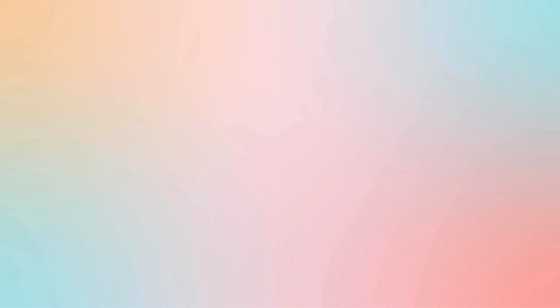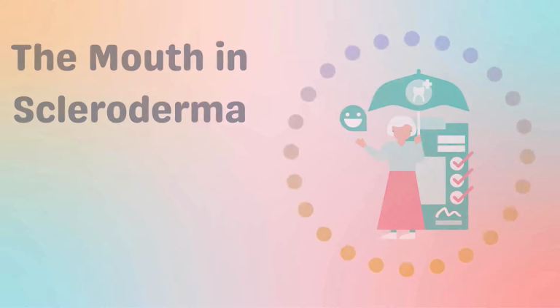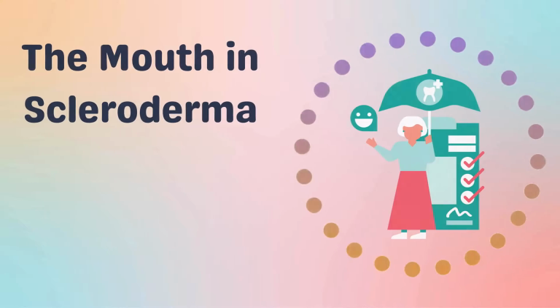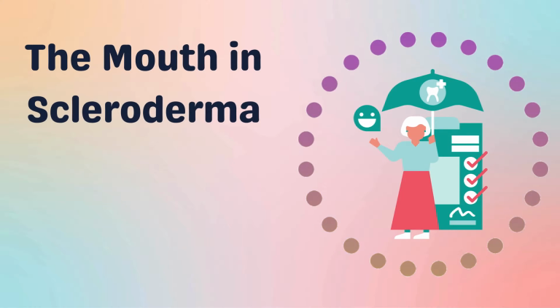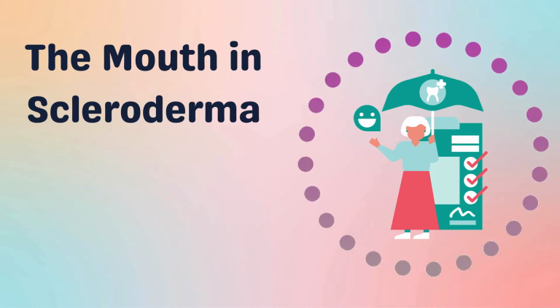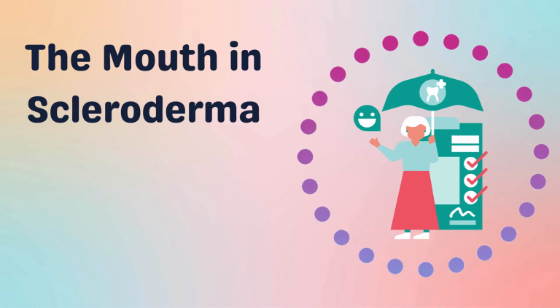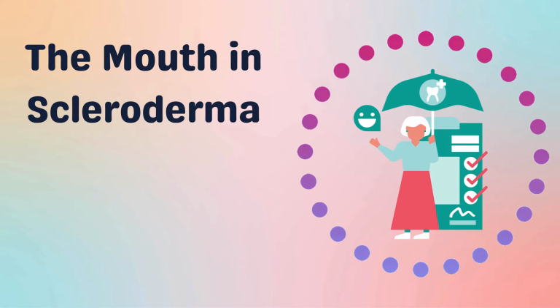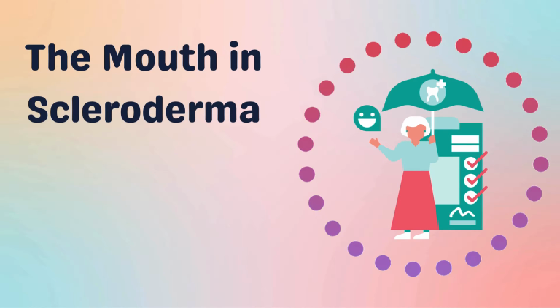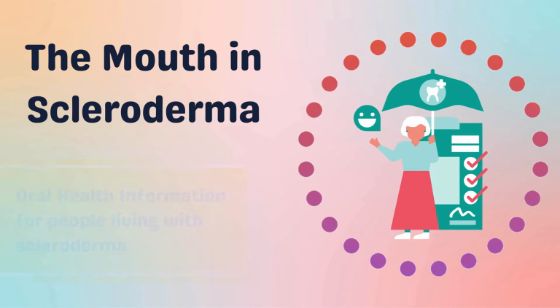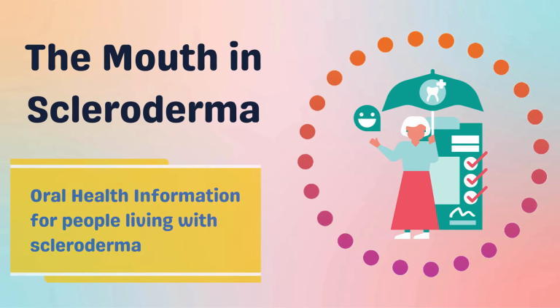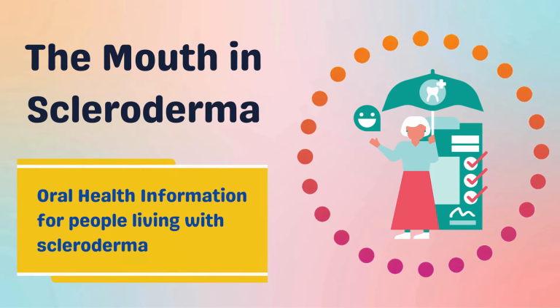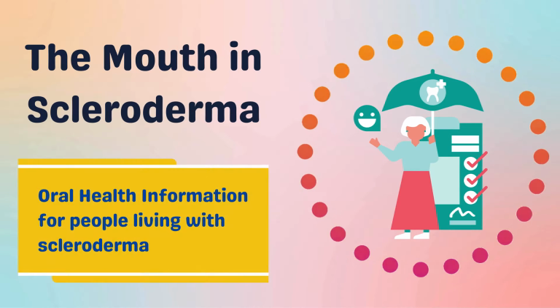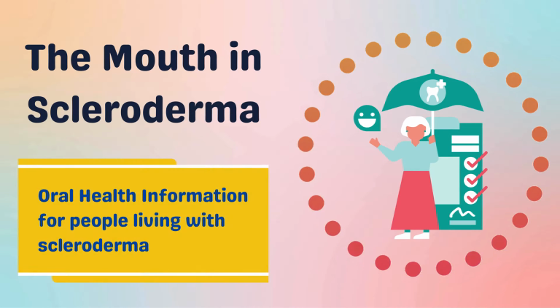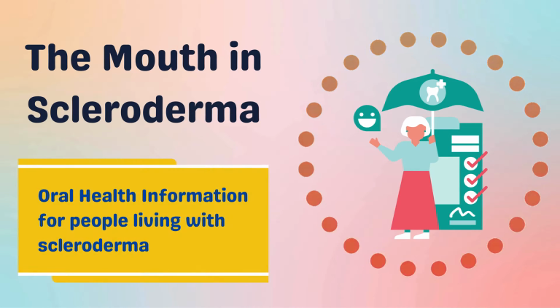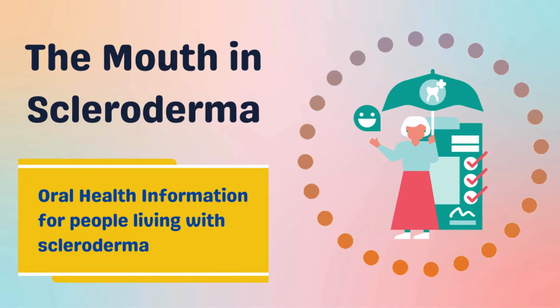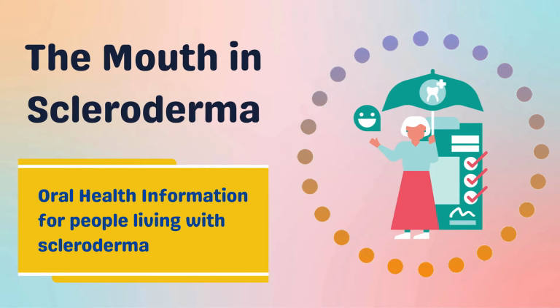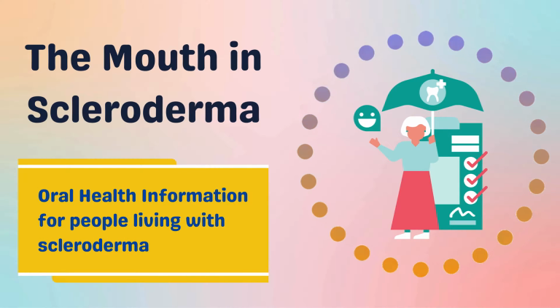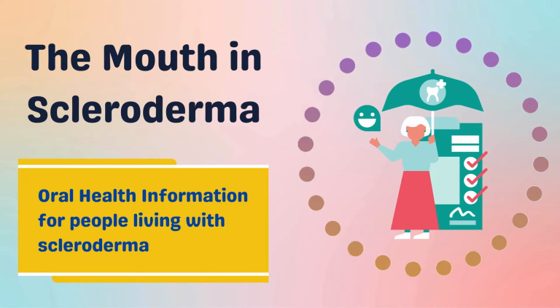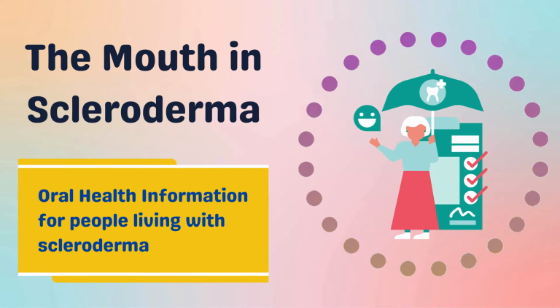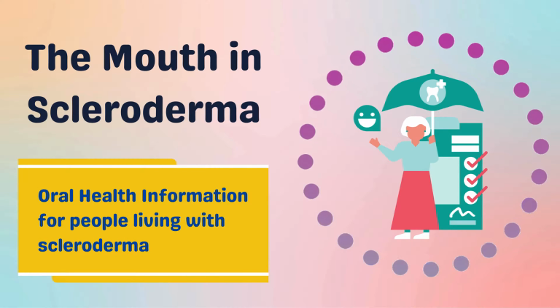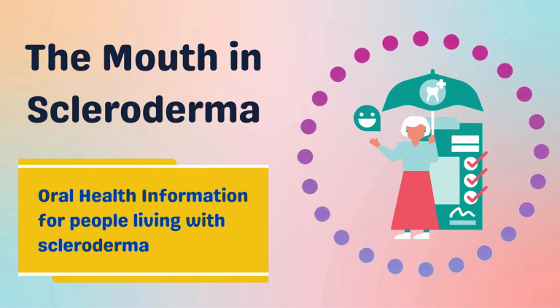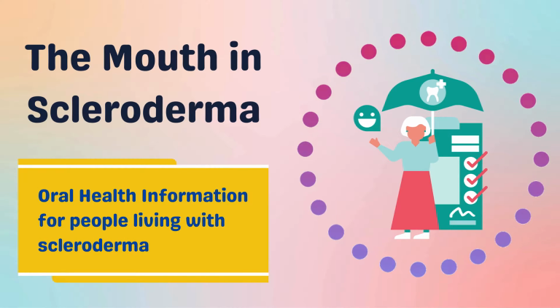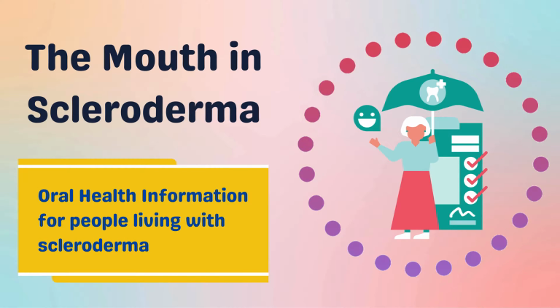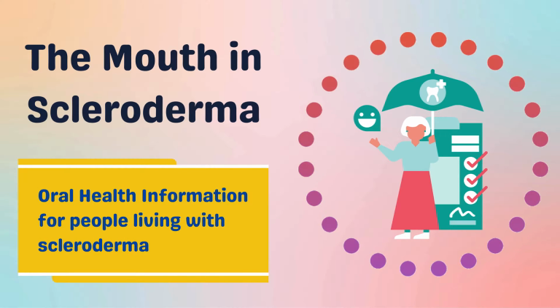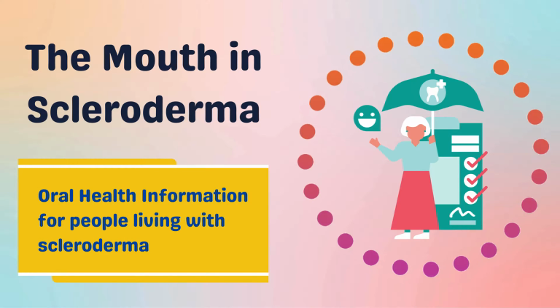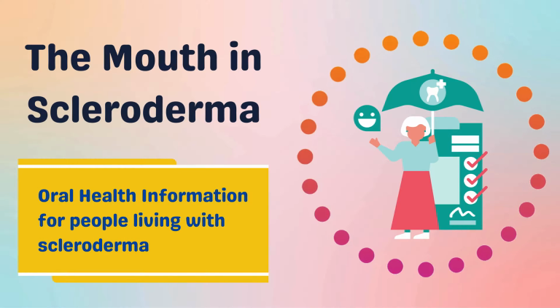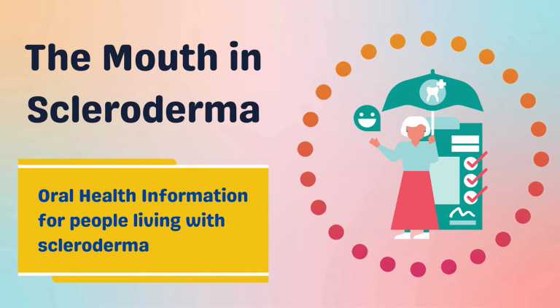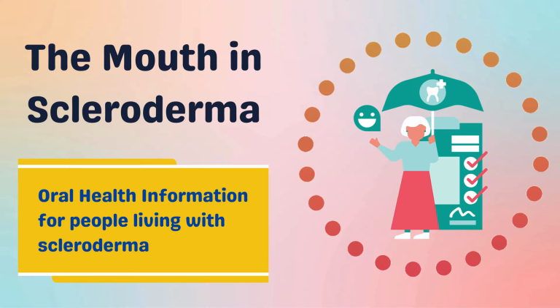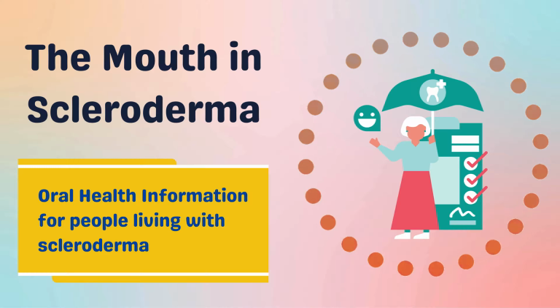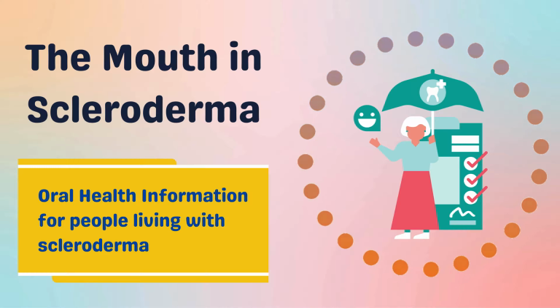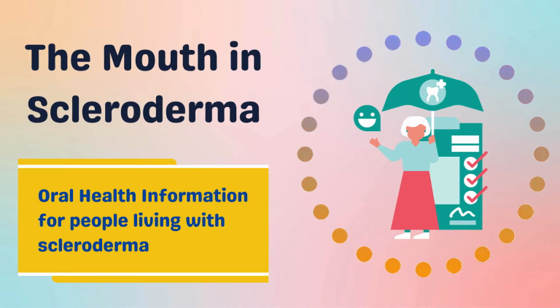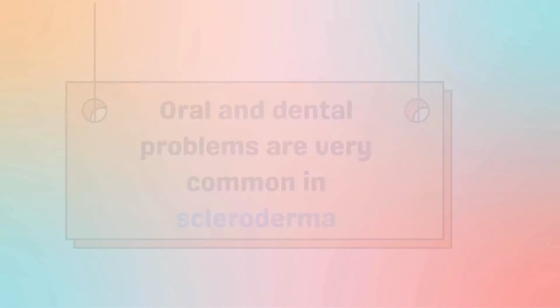The Mouth in Scleroderma: an information video about oral health for people living with scleroderma.